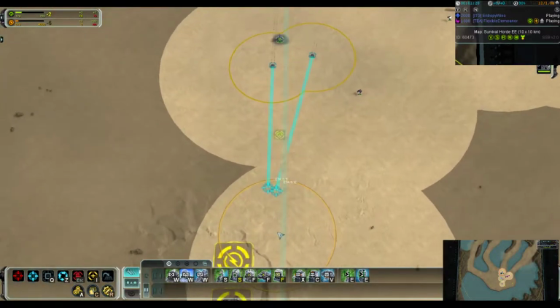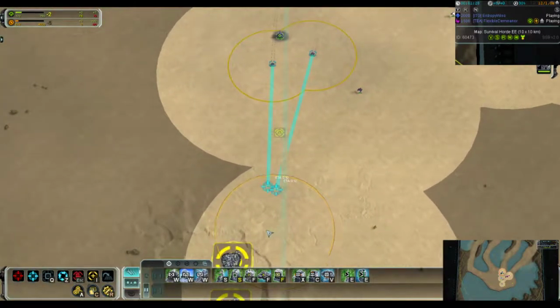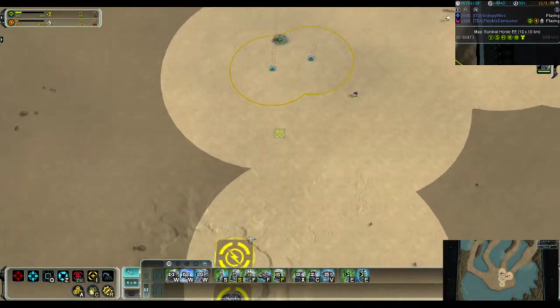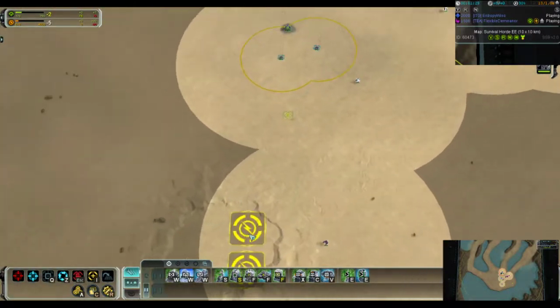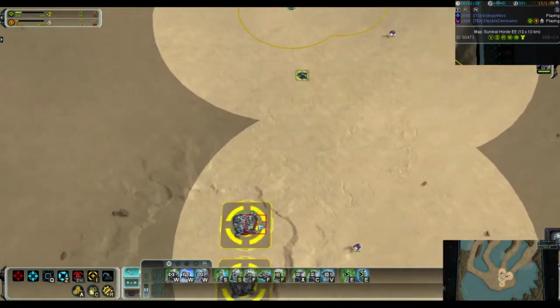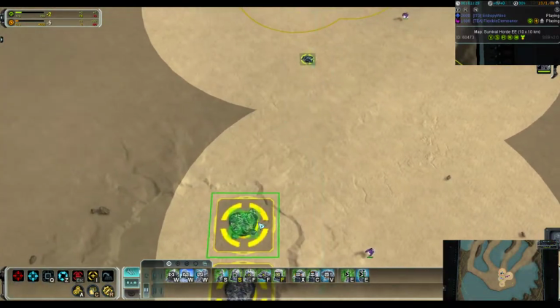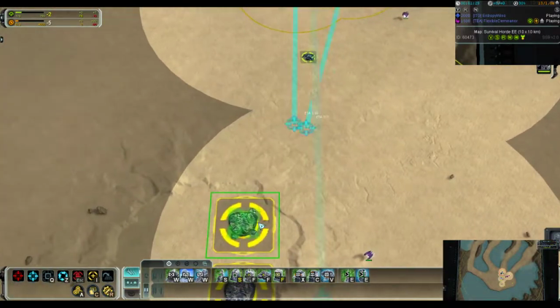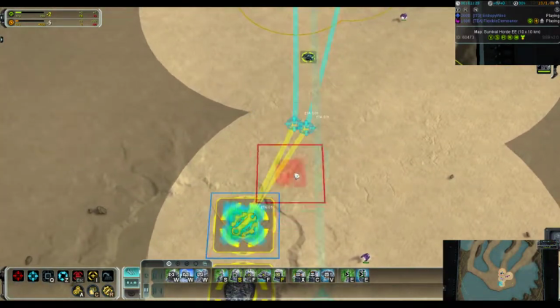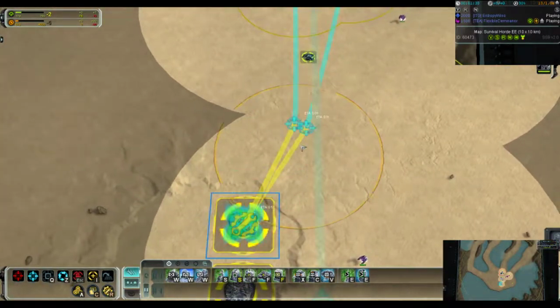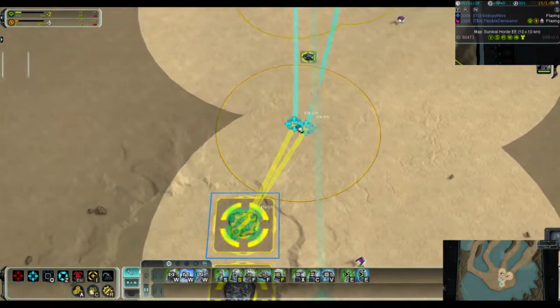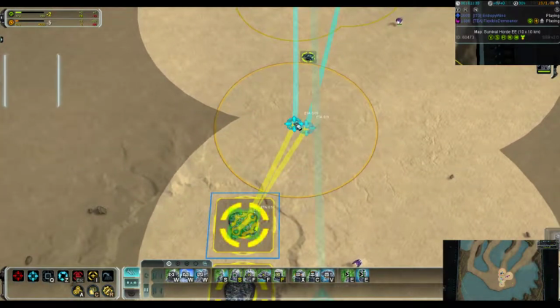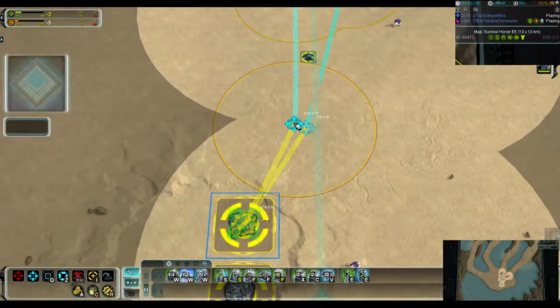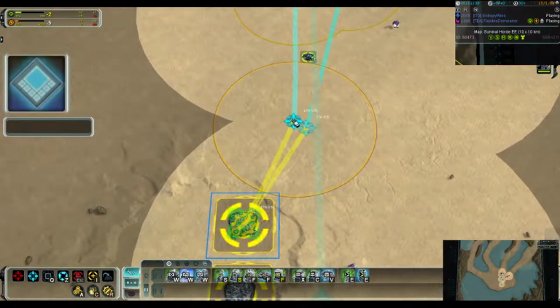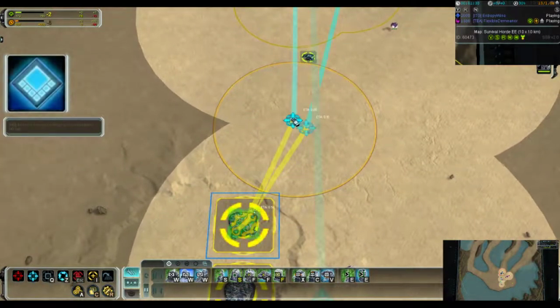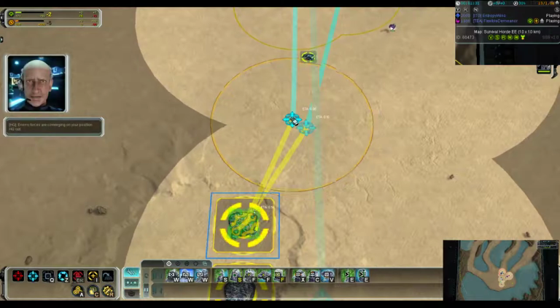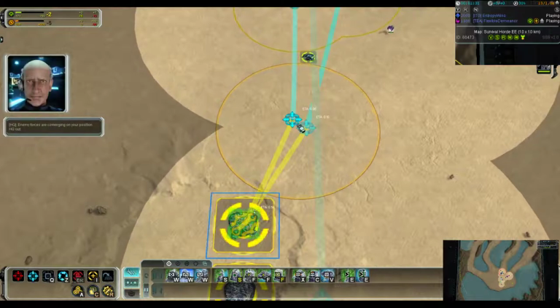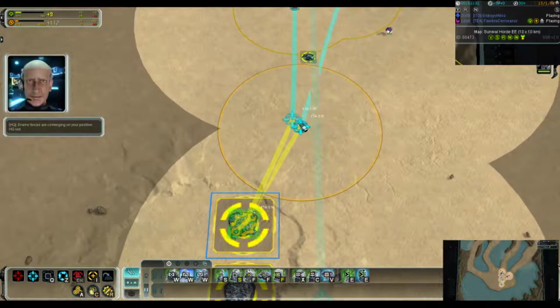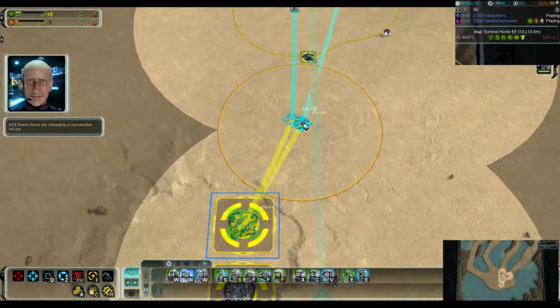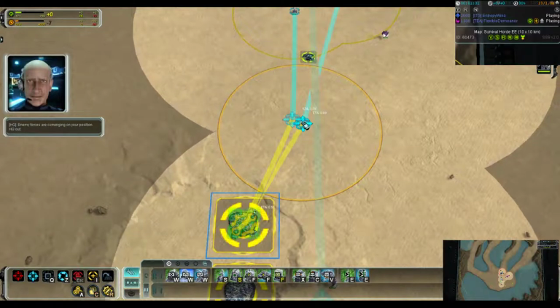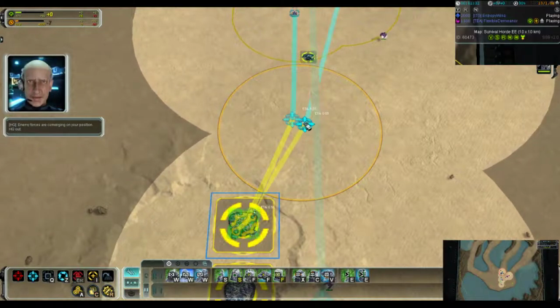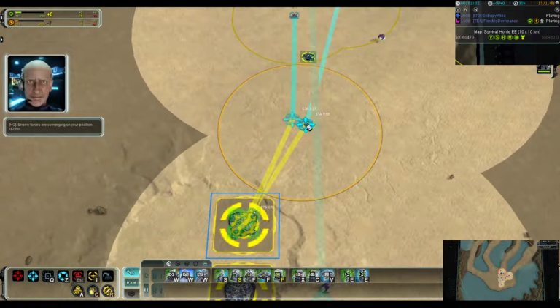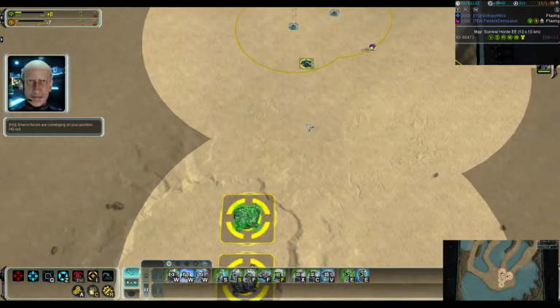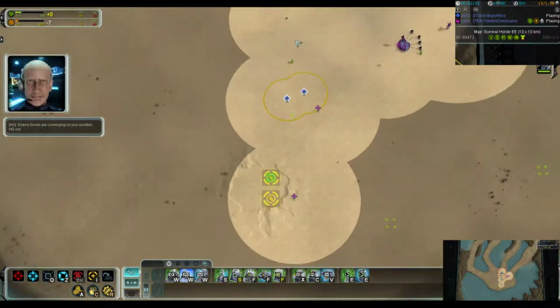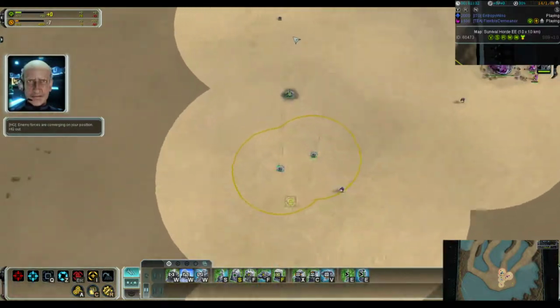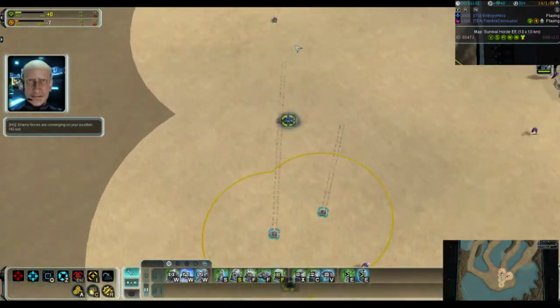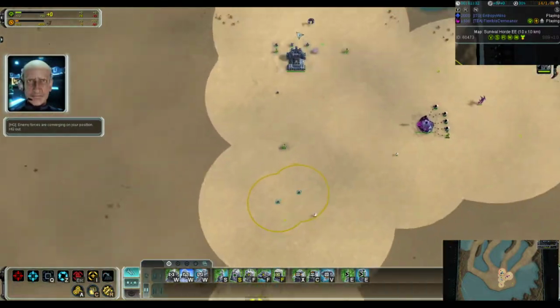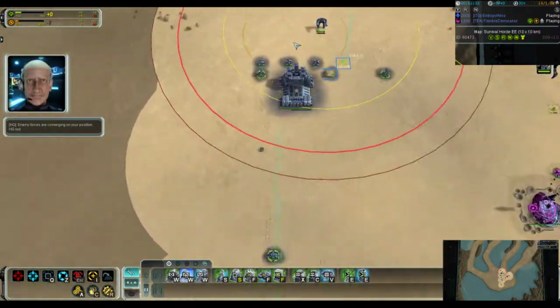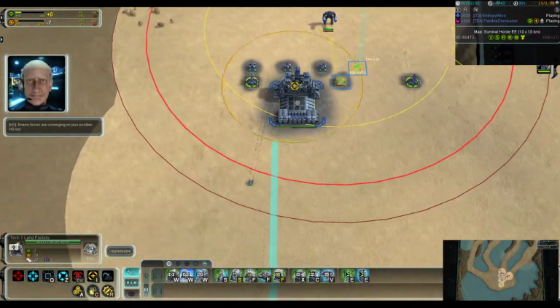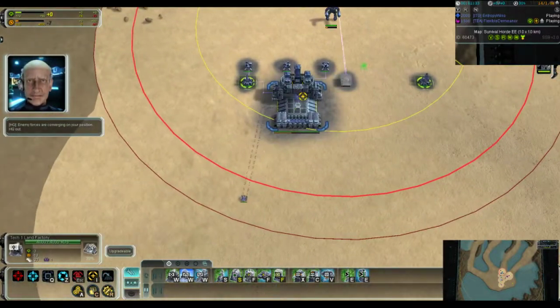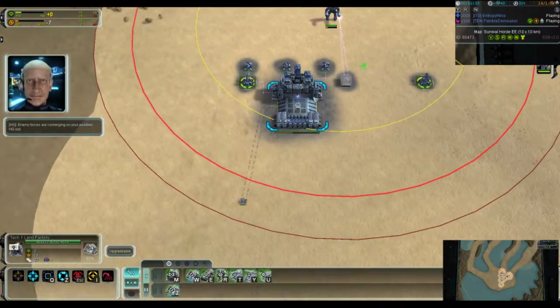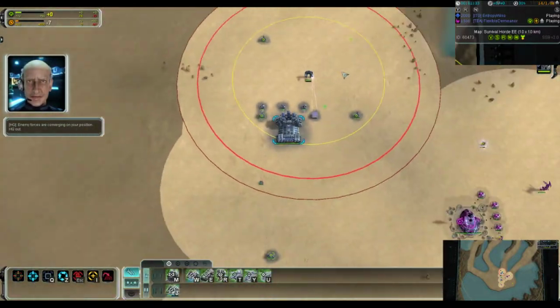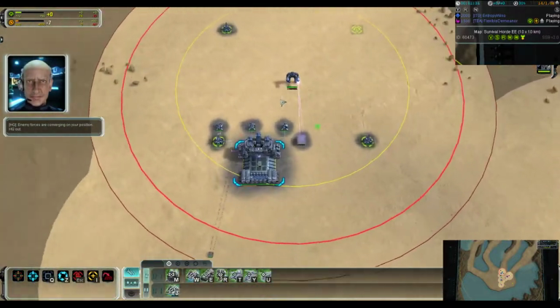Let's attack move. Enemy forces are converging on your position. HQ out.